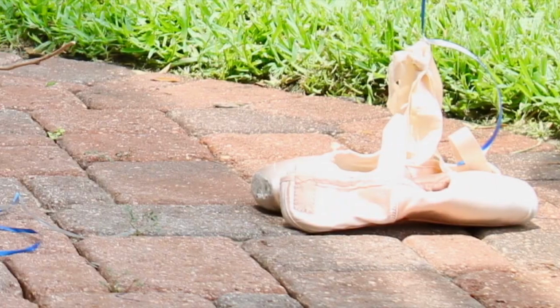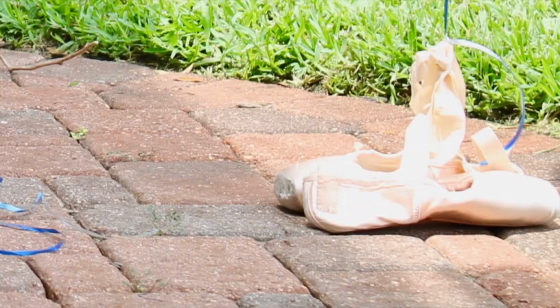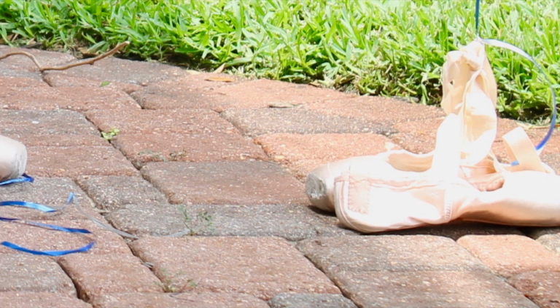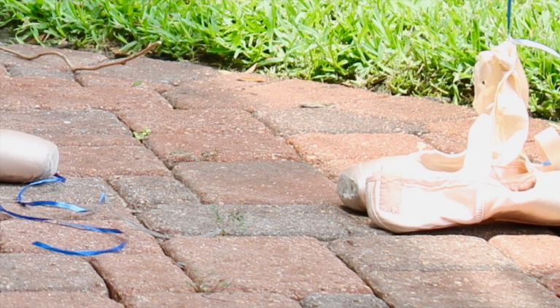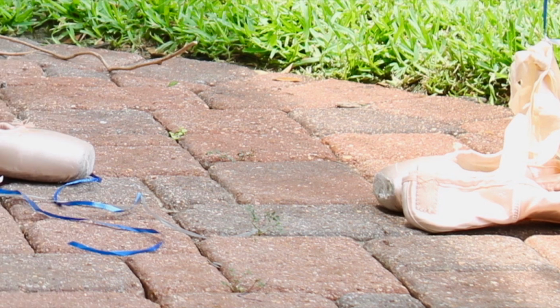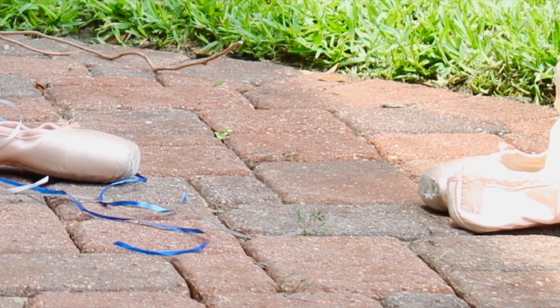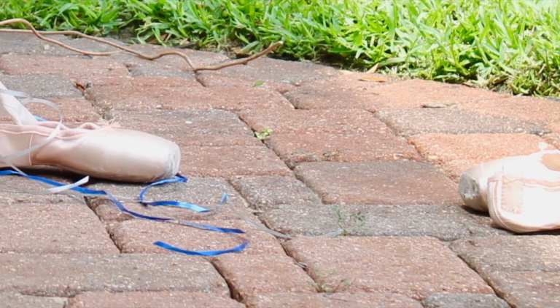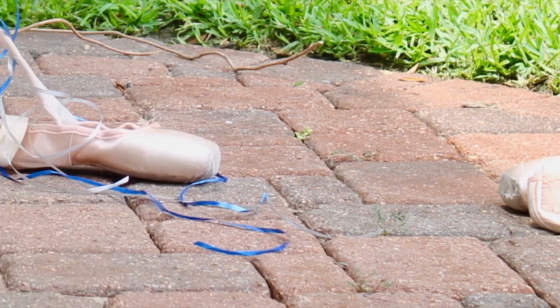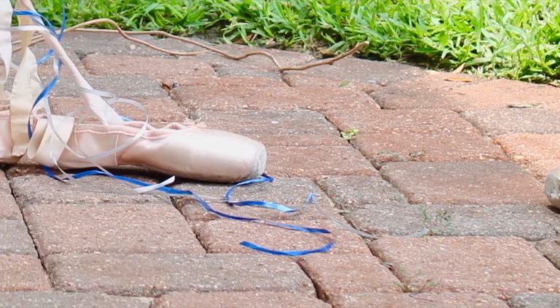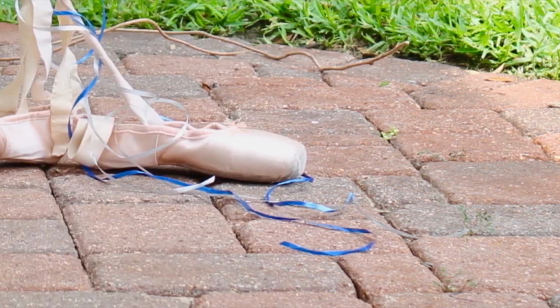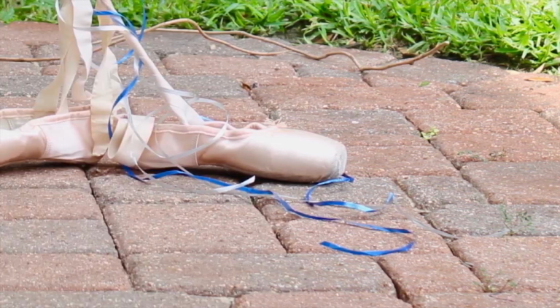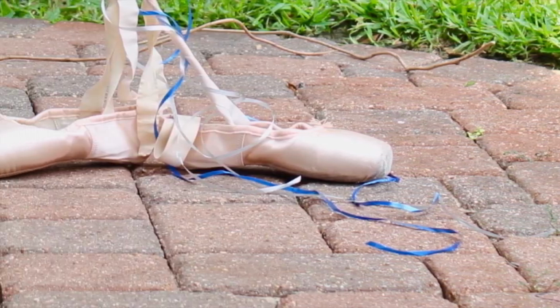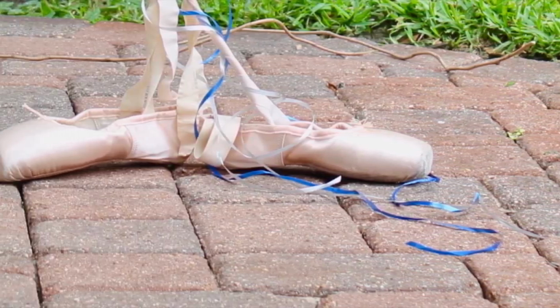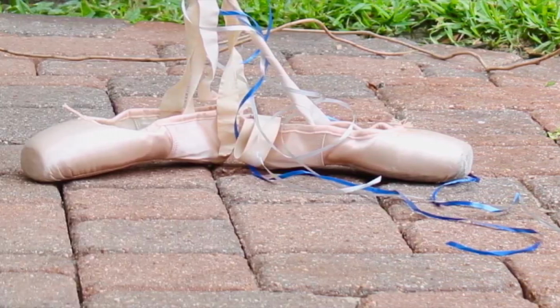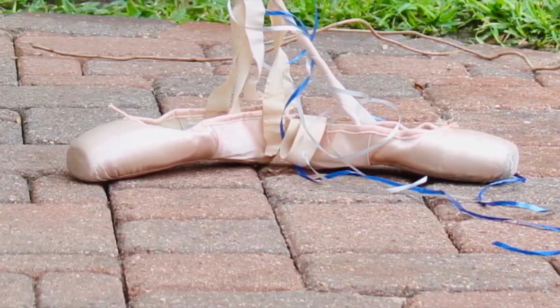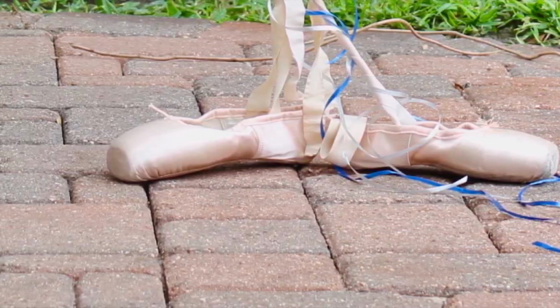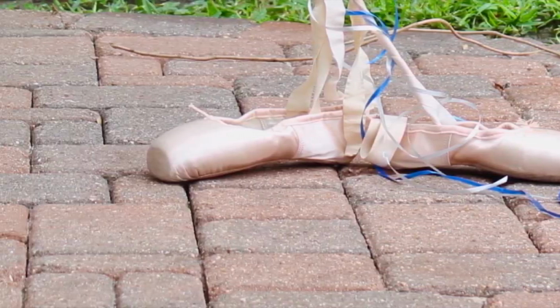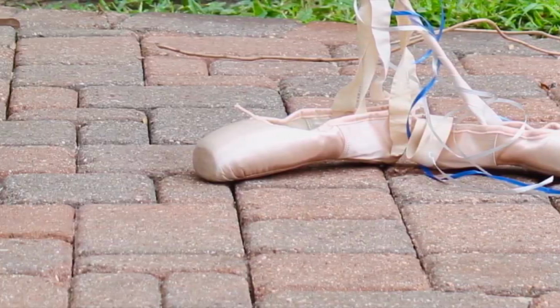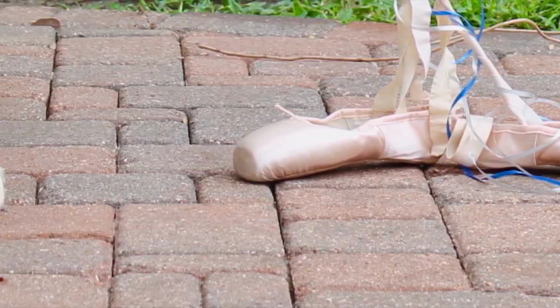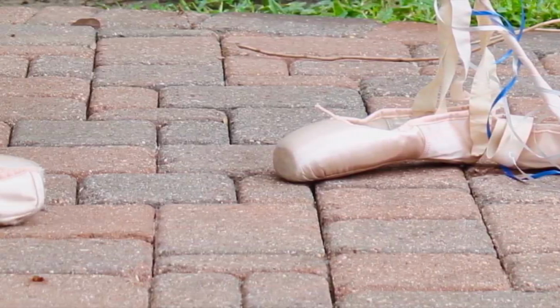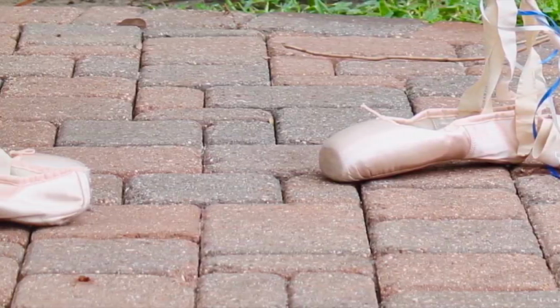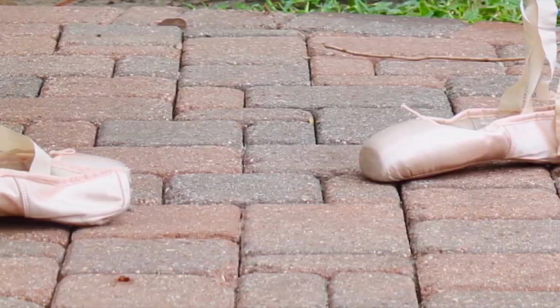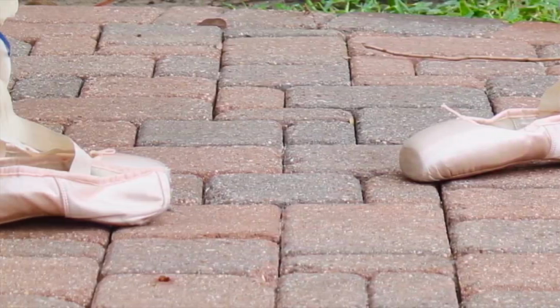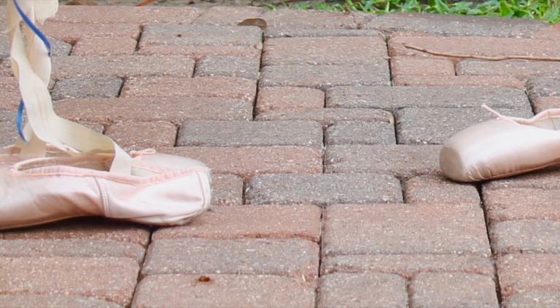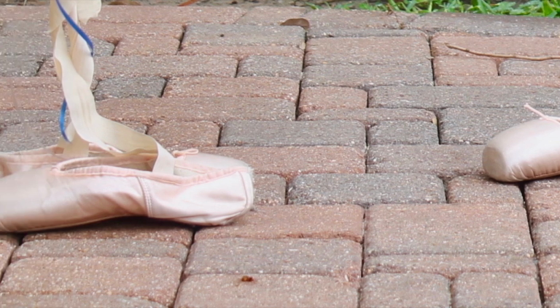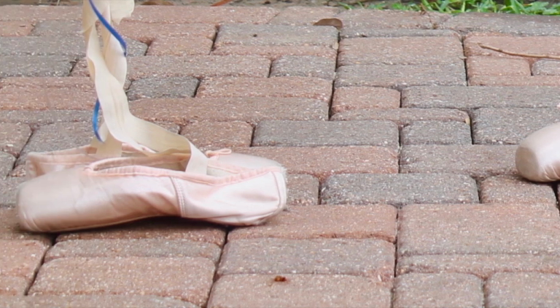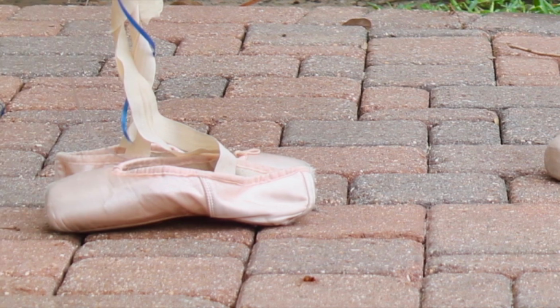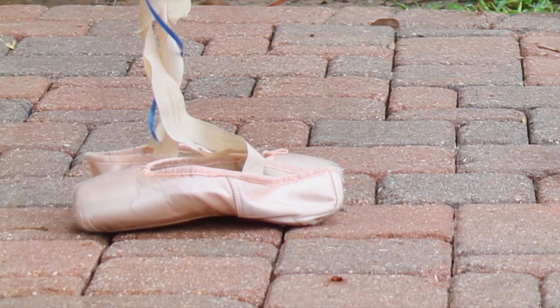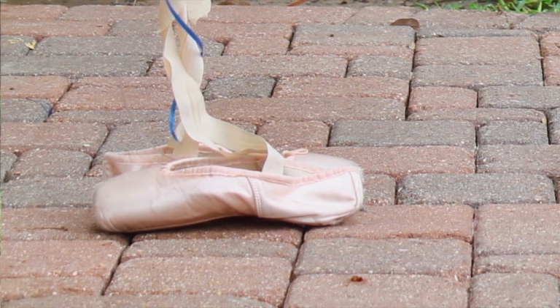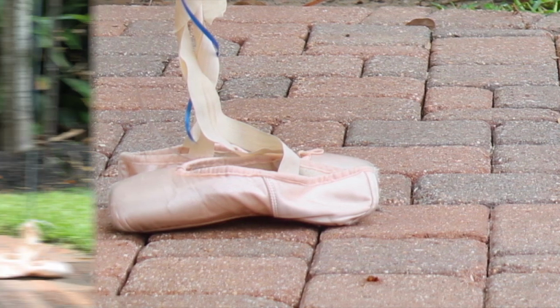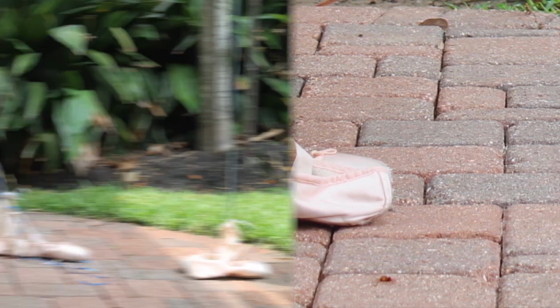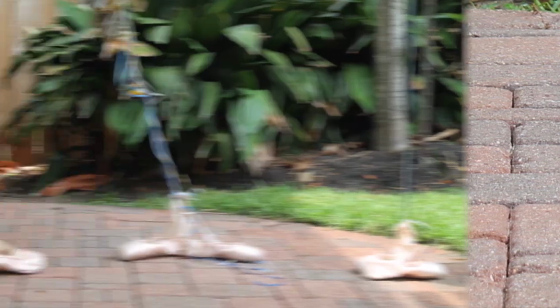If you still have a lot of dead pointe shoes, you can ask your friends to write down some words of wisdom on your pointe shoes.